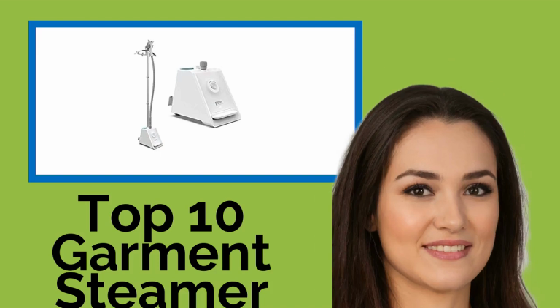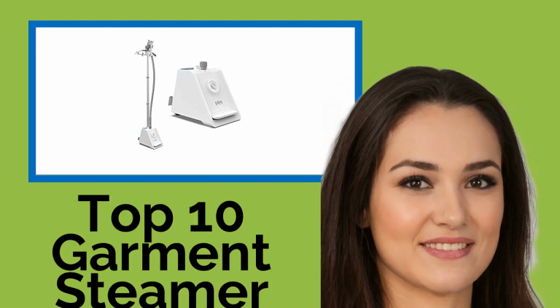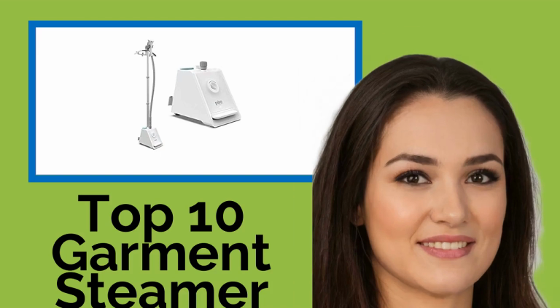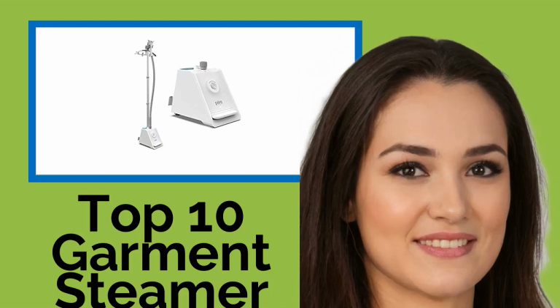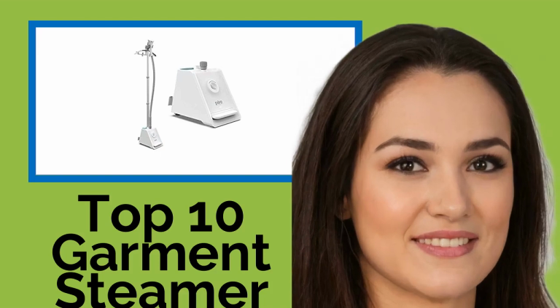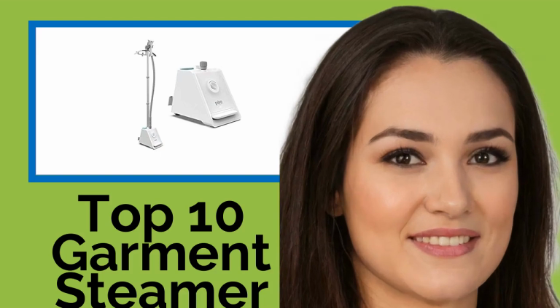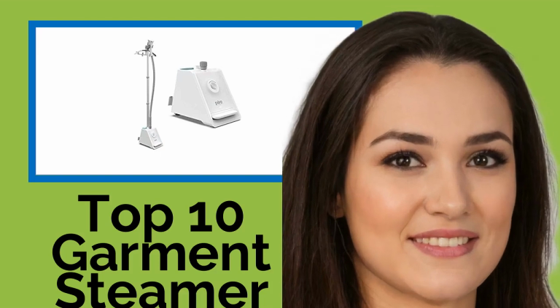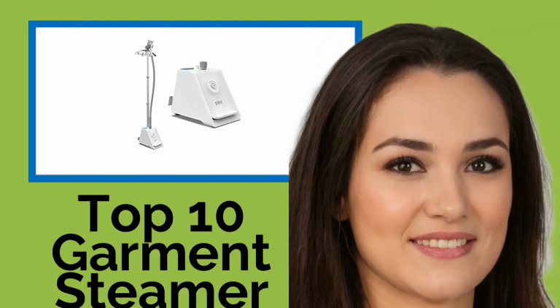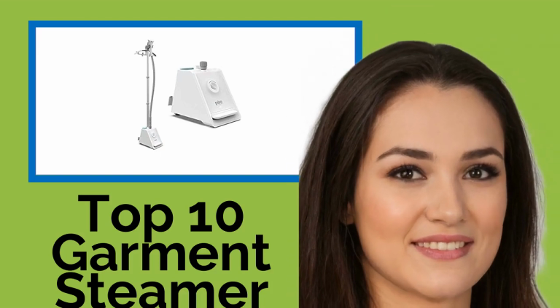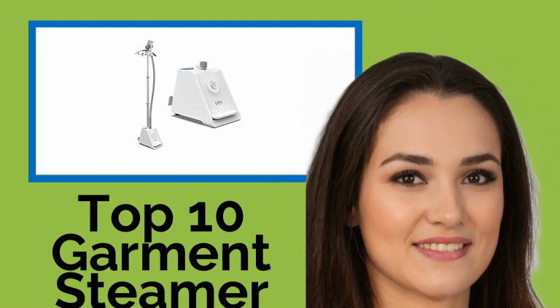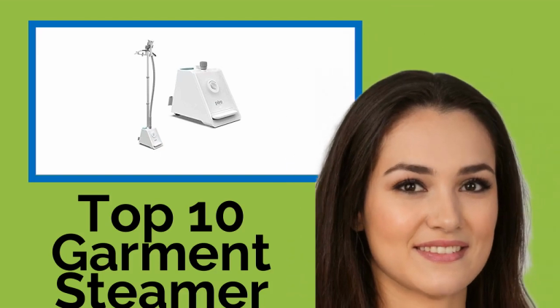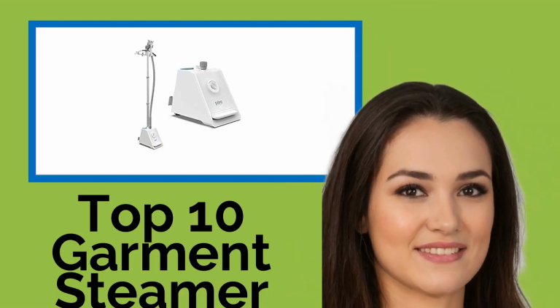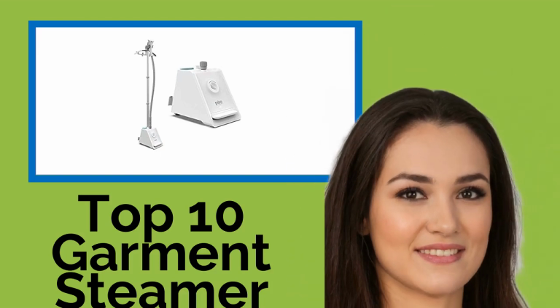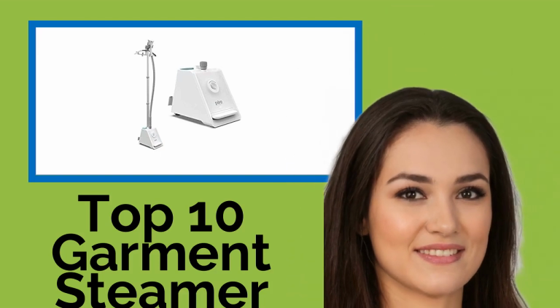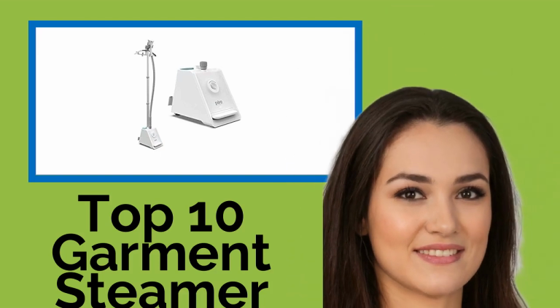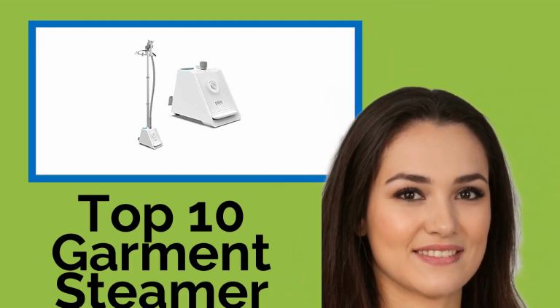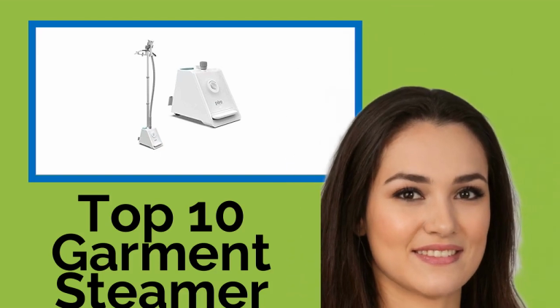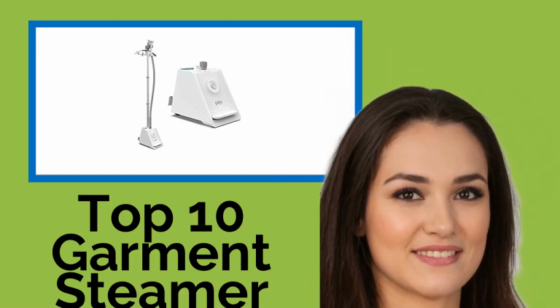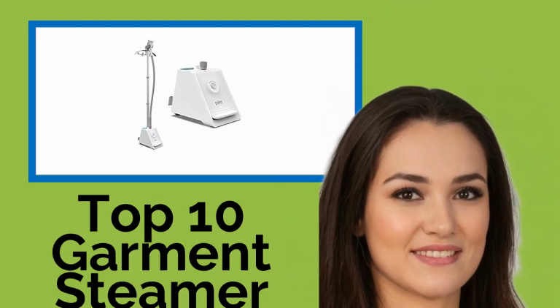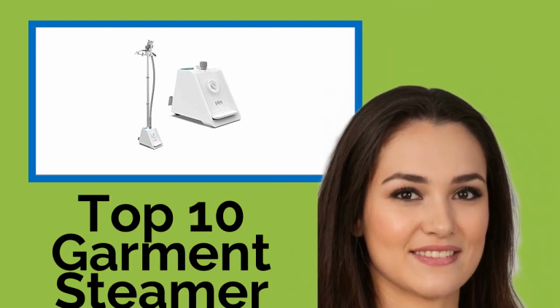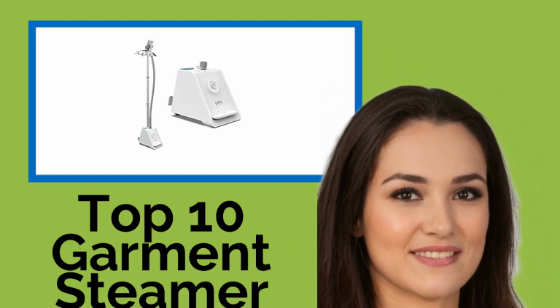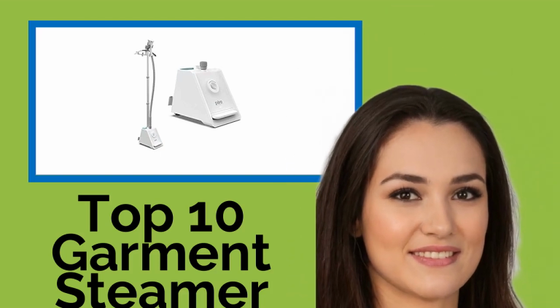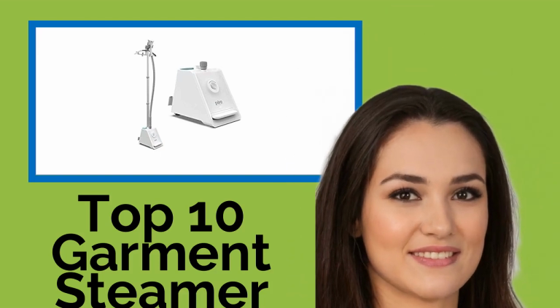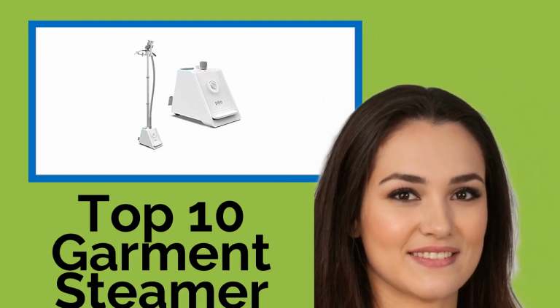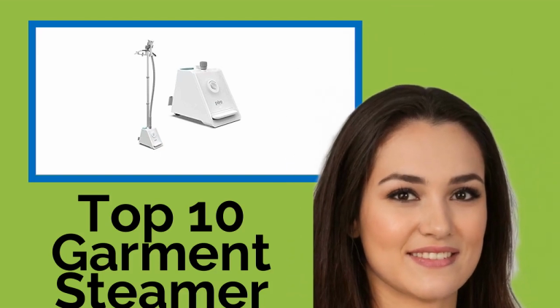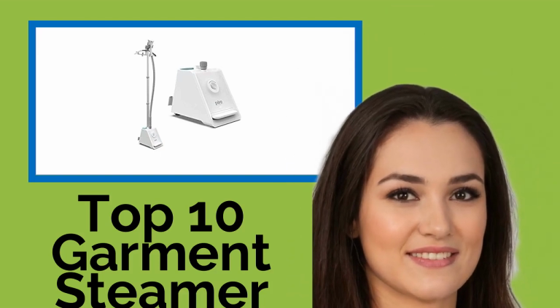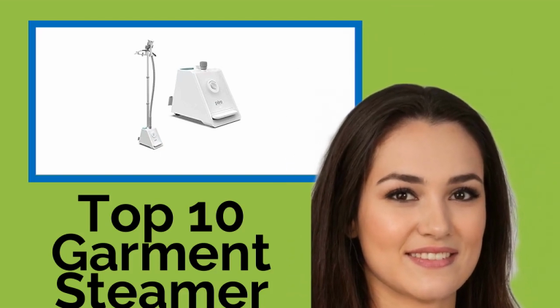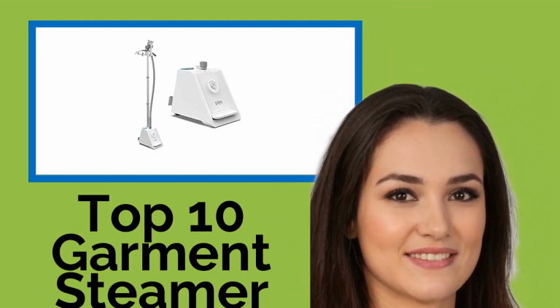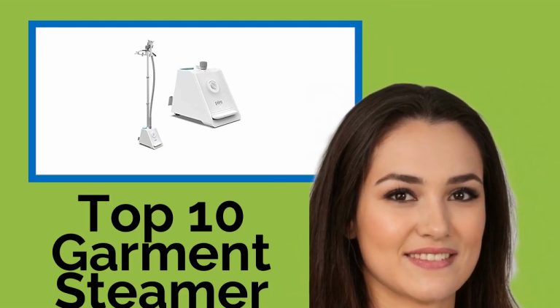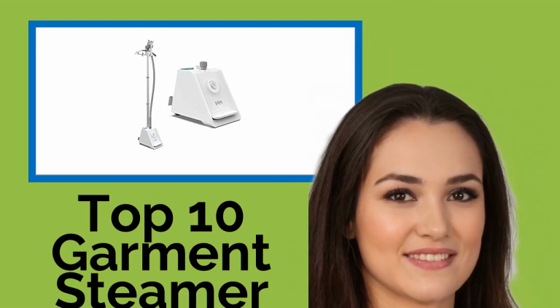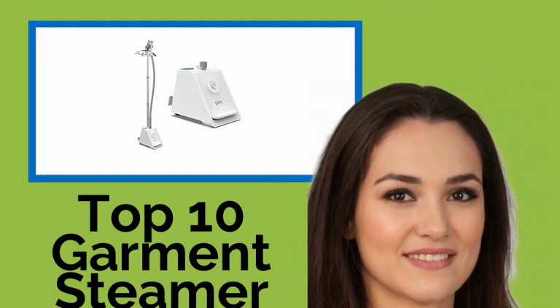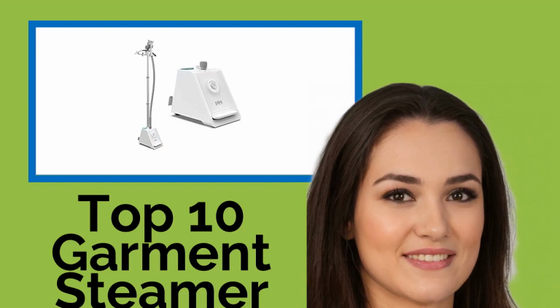Hi, welcome to Best Review Channel. Here are the top 10 garment steamer commercials of 2021.